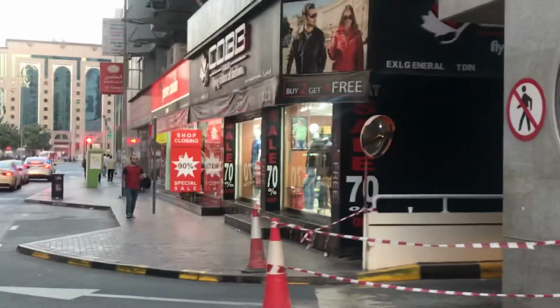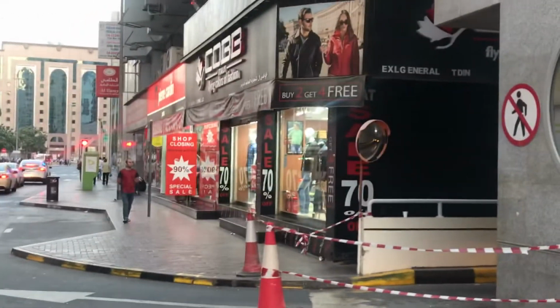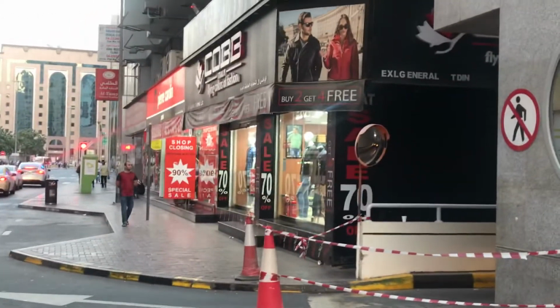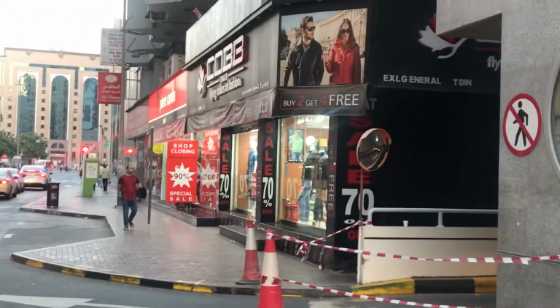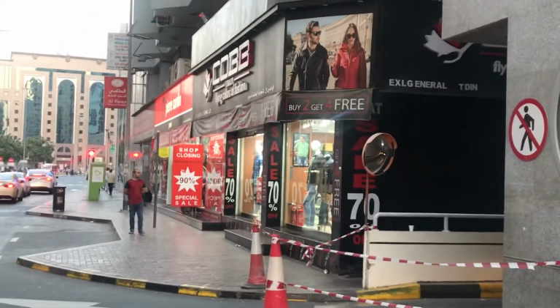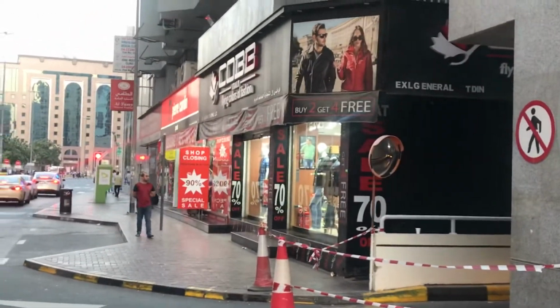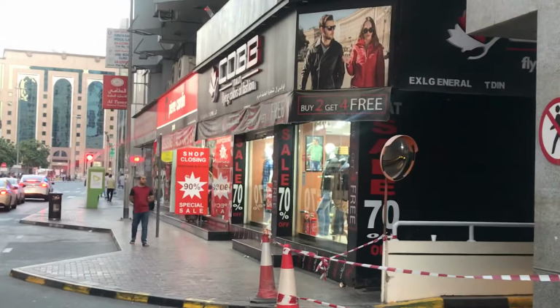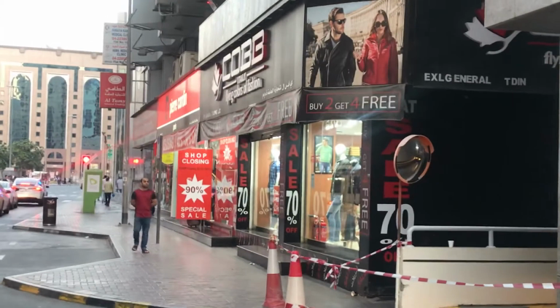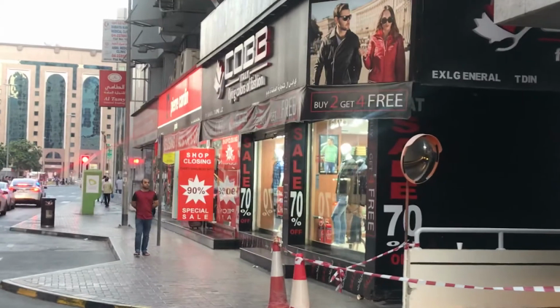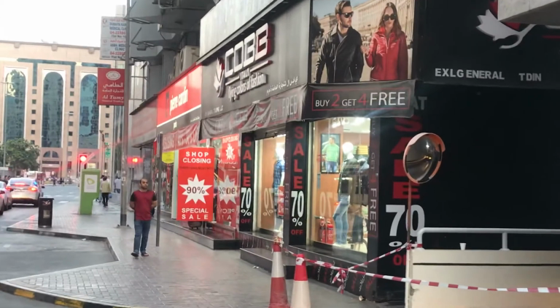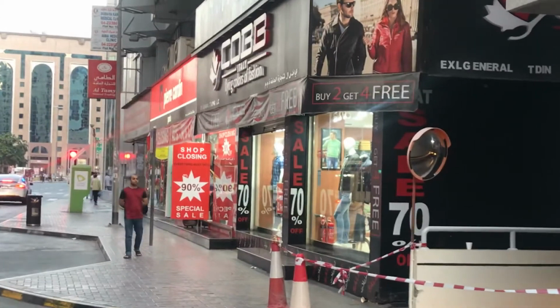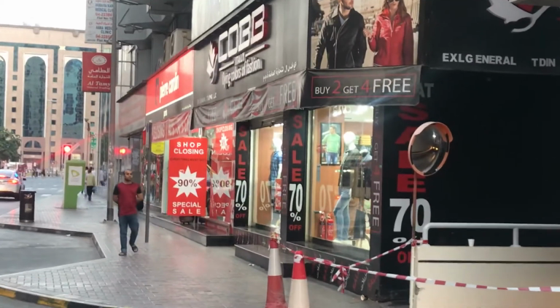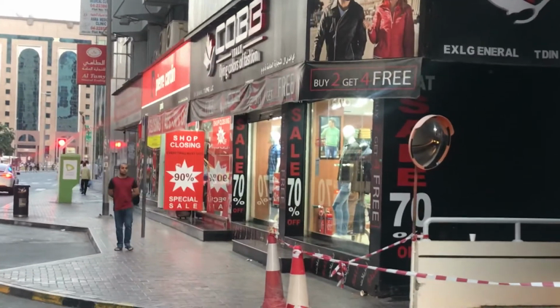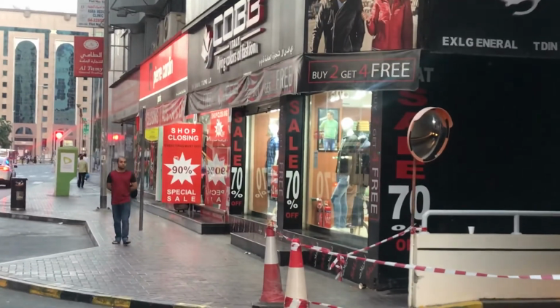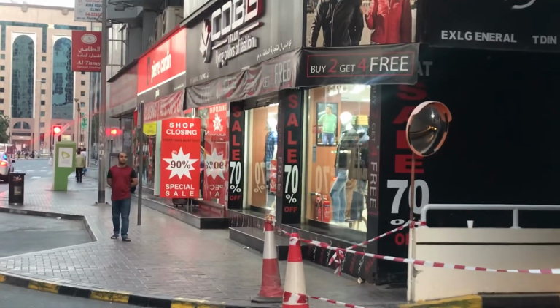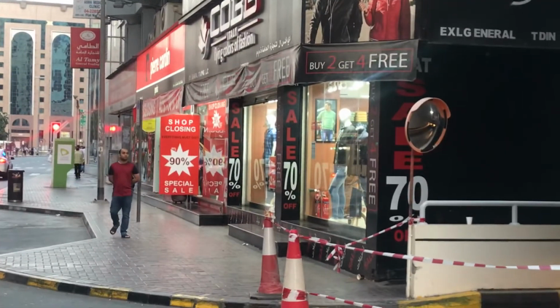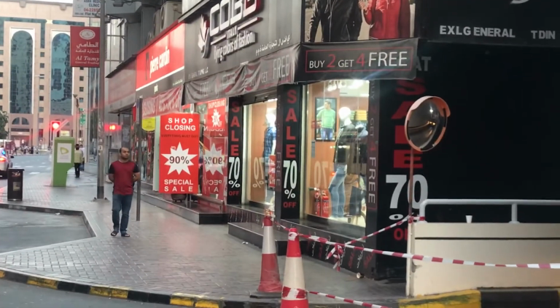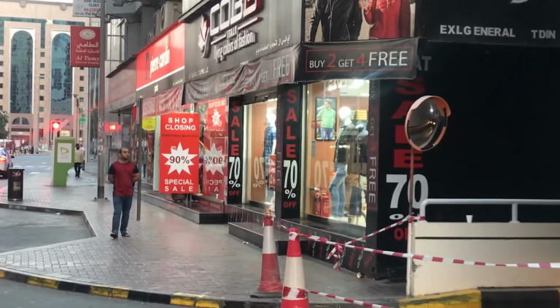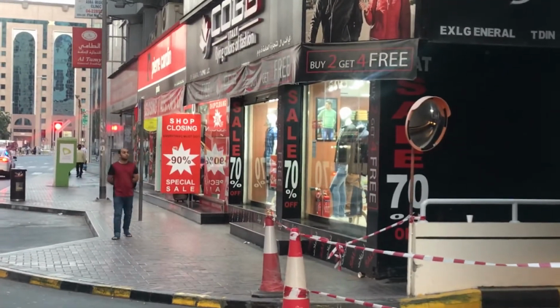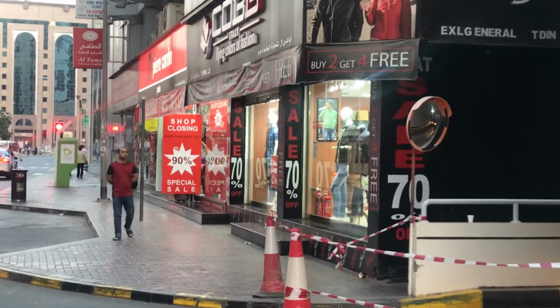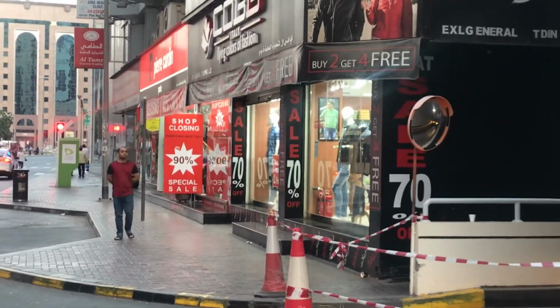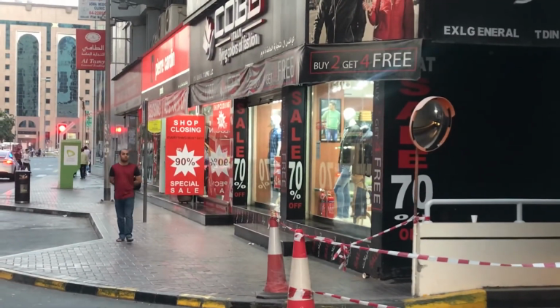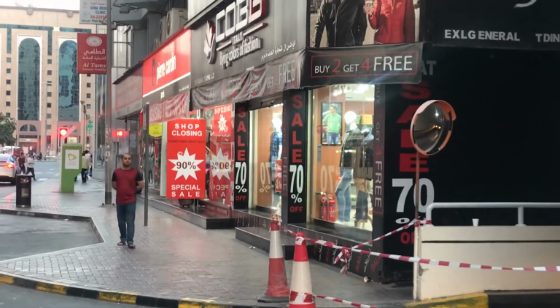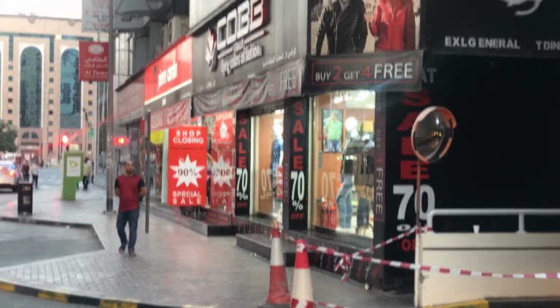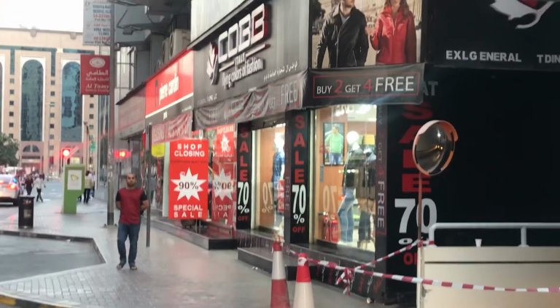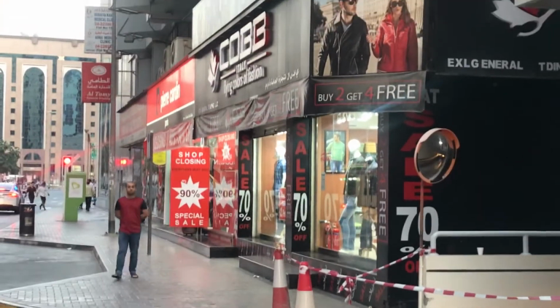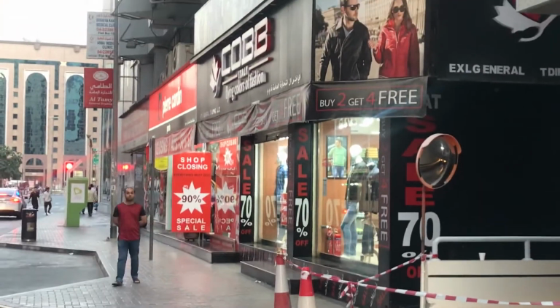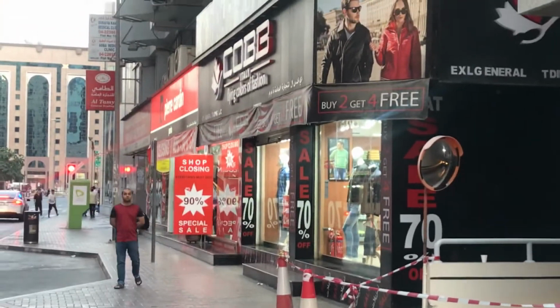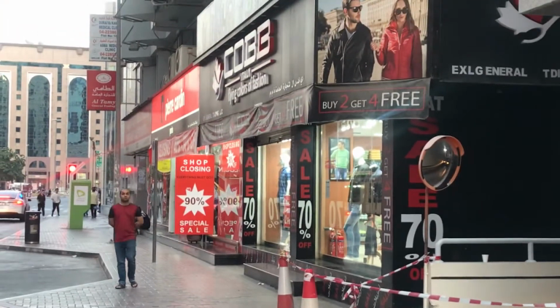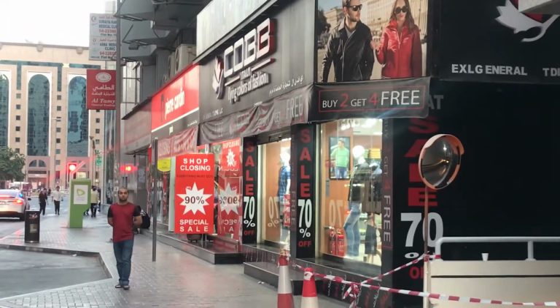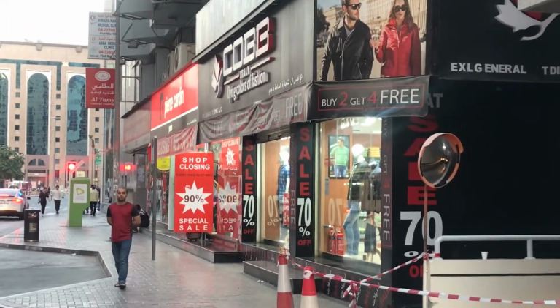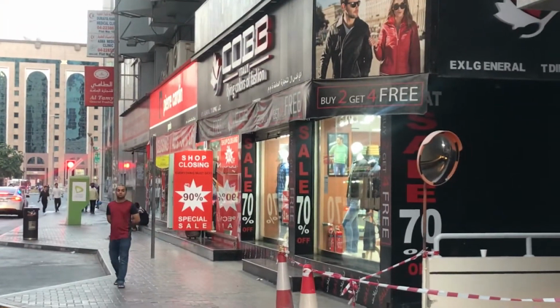This is the shop. This is a shop — Italy brand.